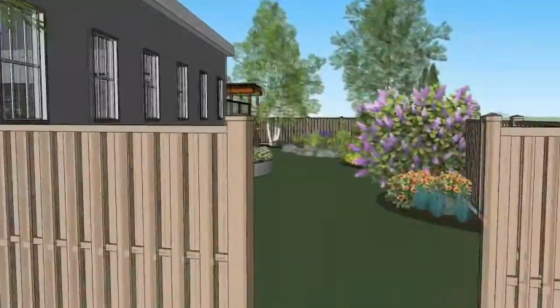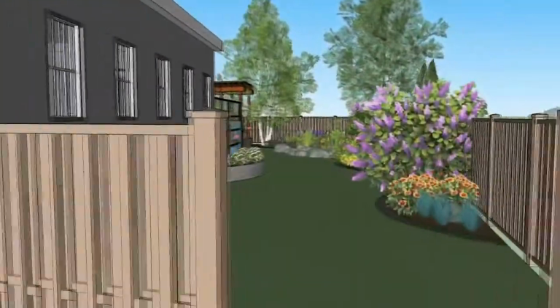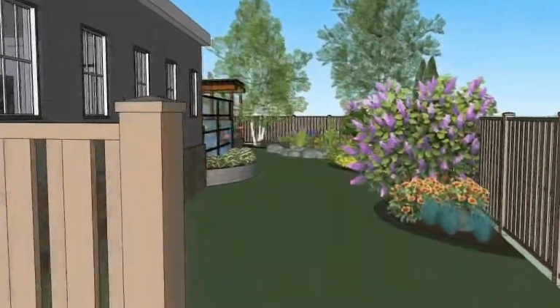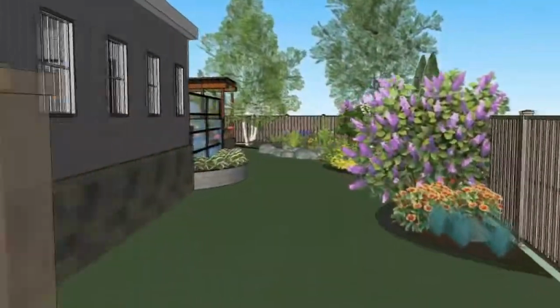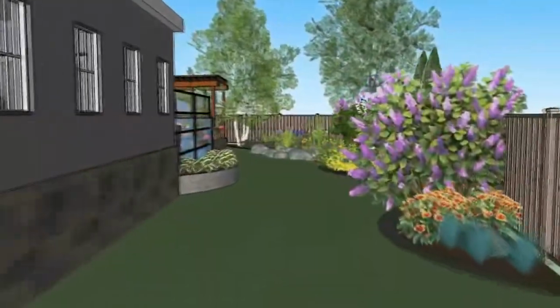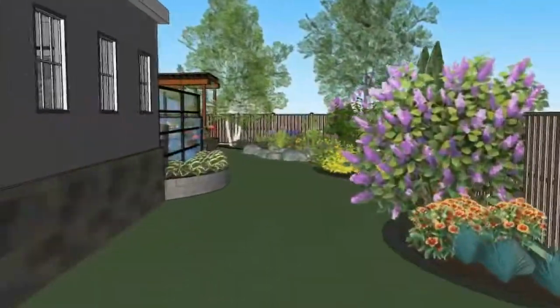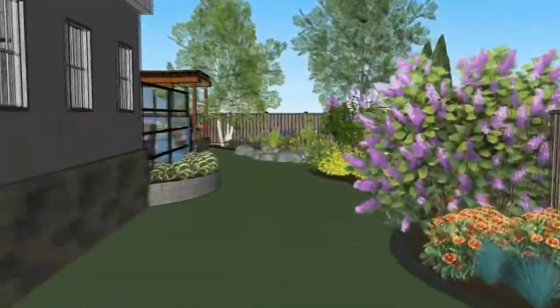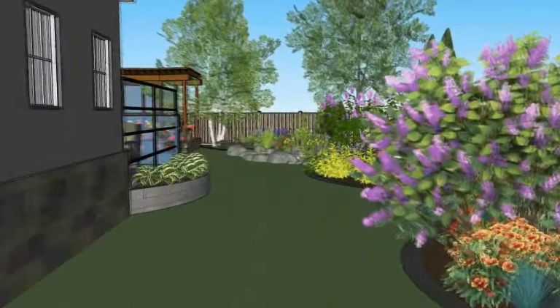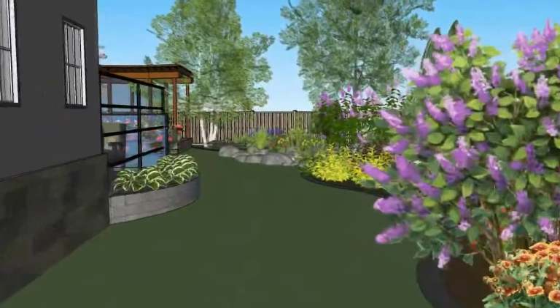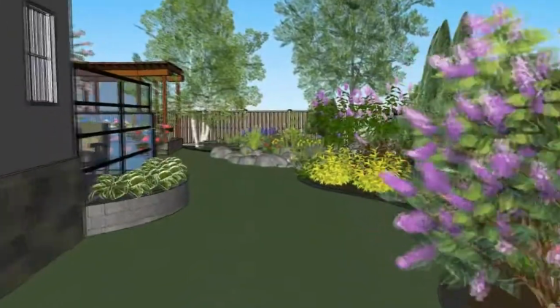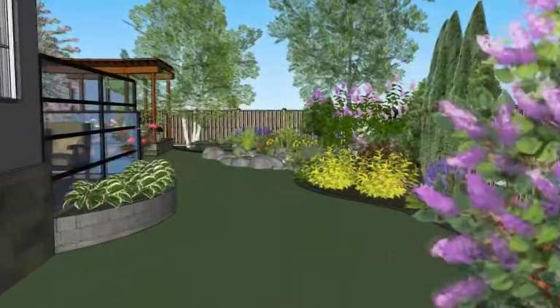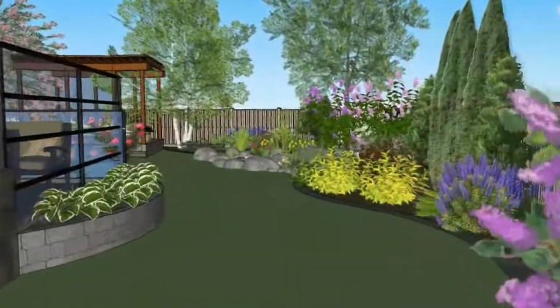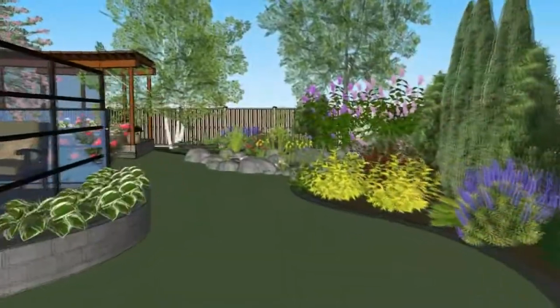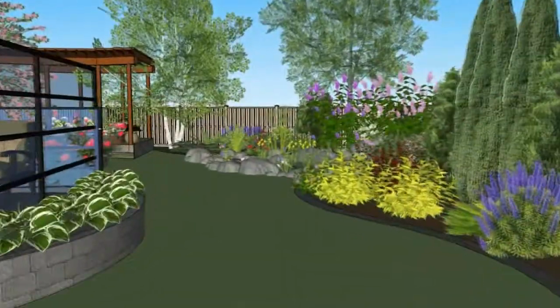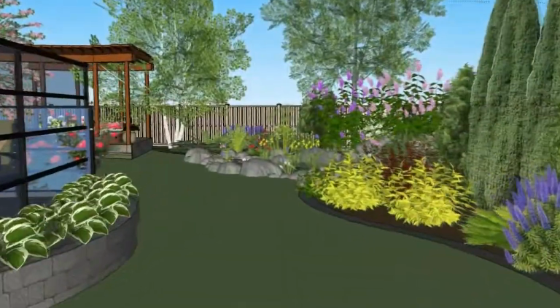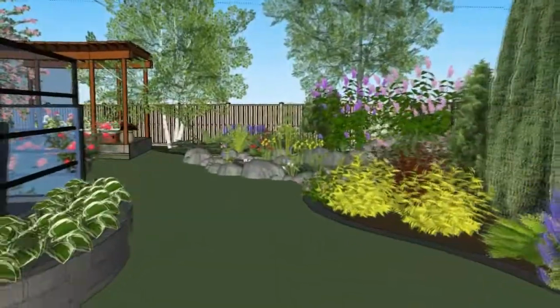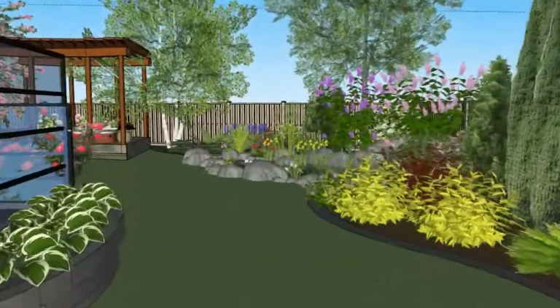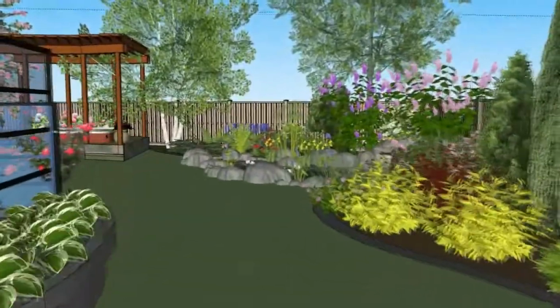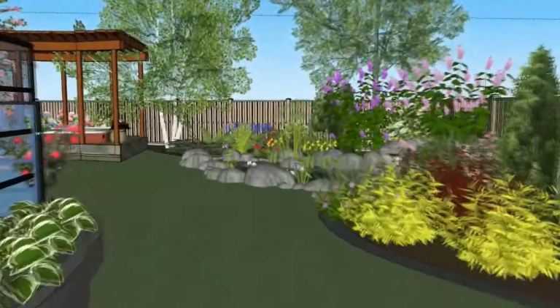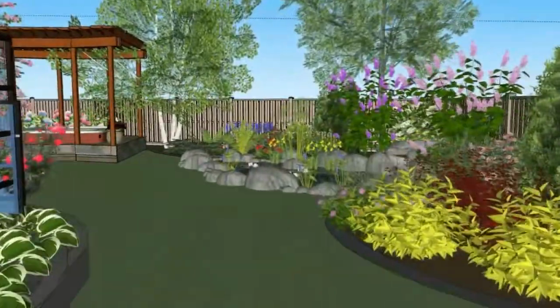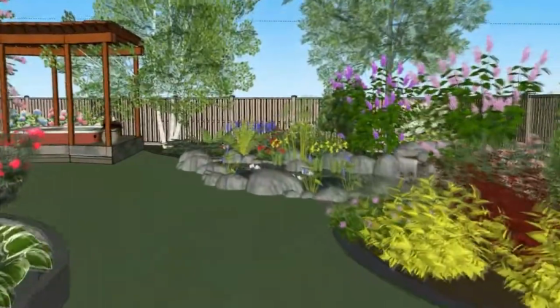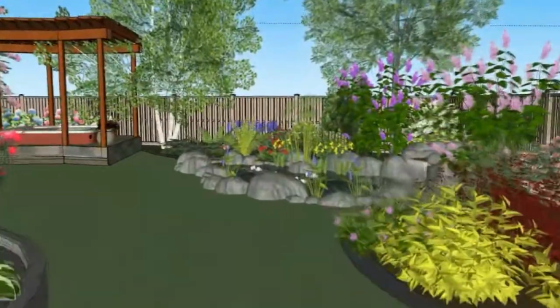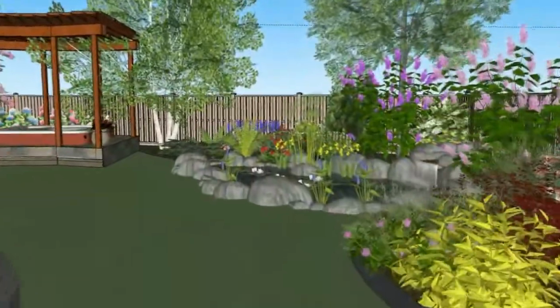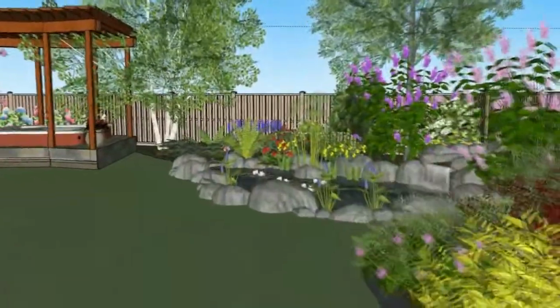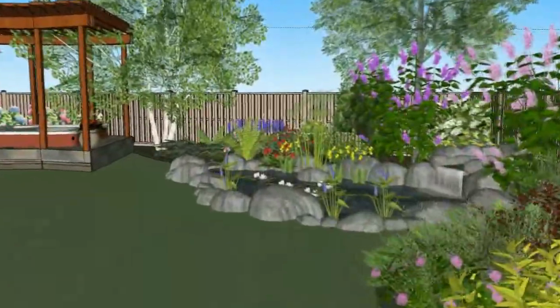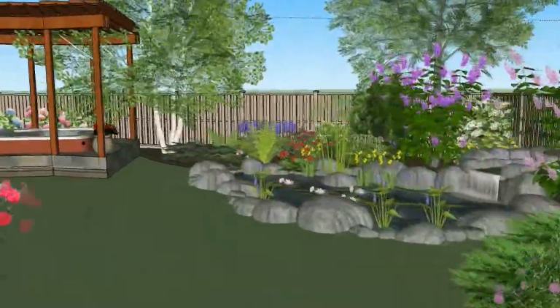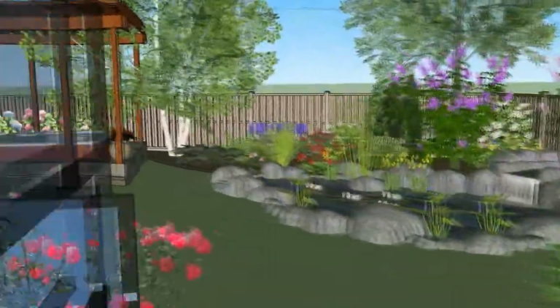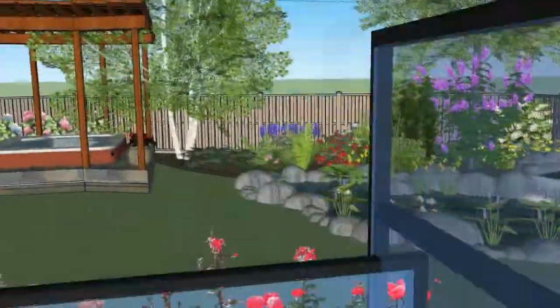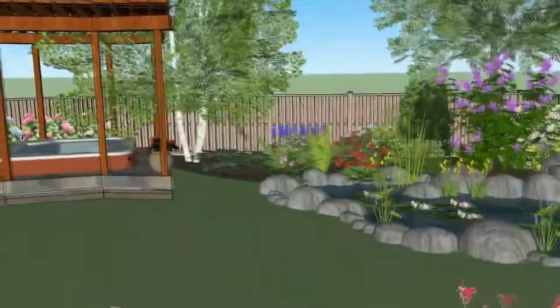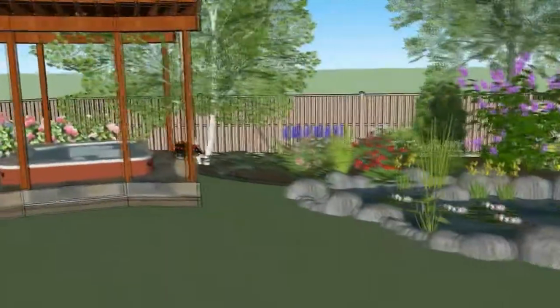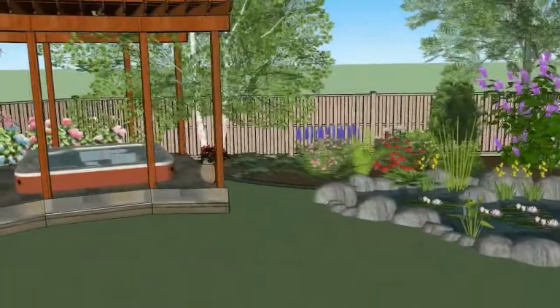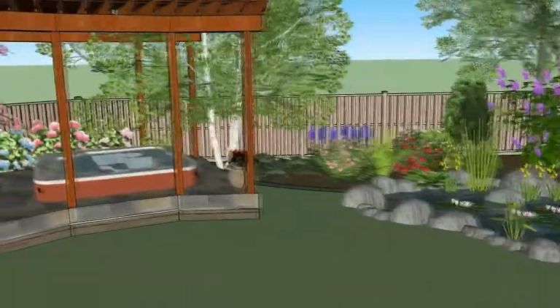With these models, we can do a virtual walkthrough before construction begins. This will give scale to the new features being added to your property.